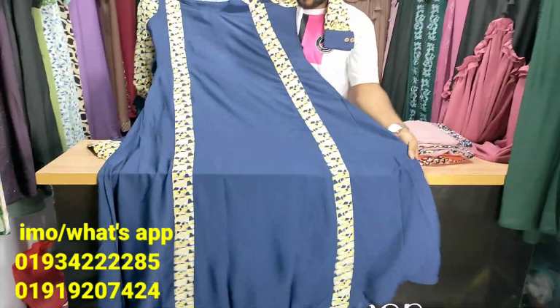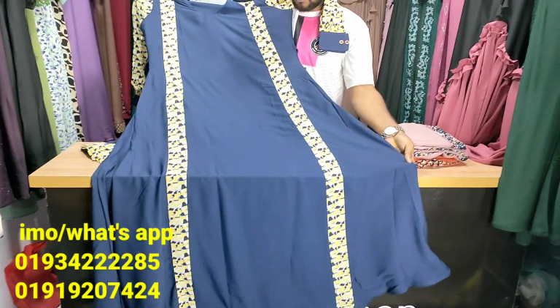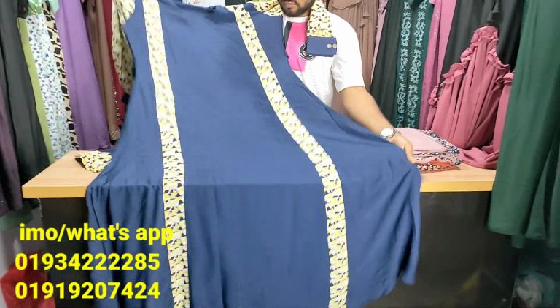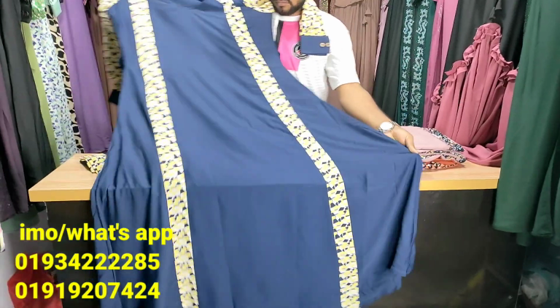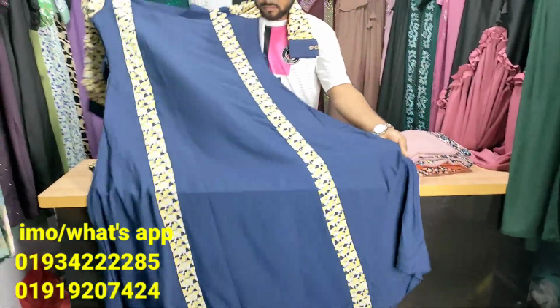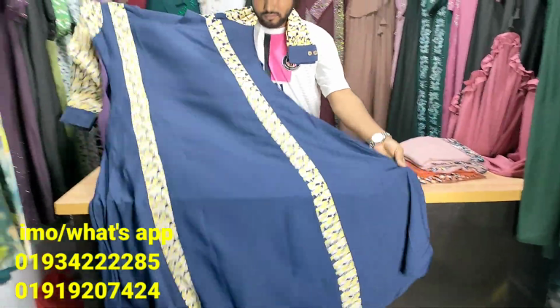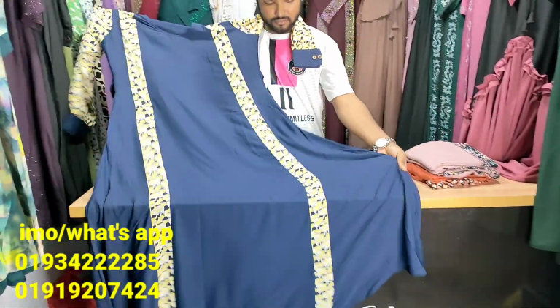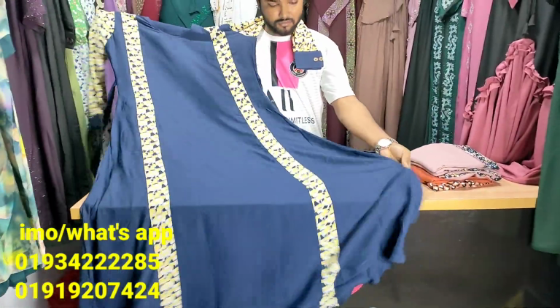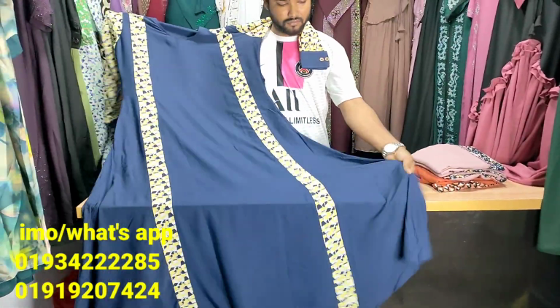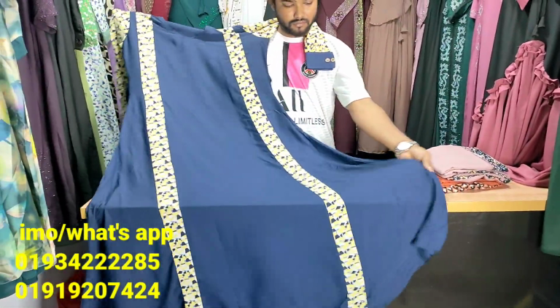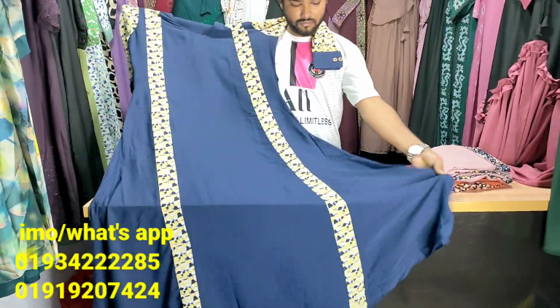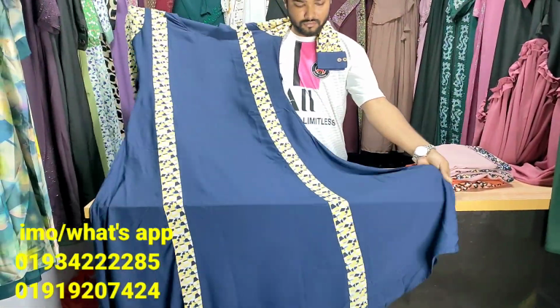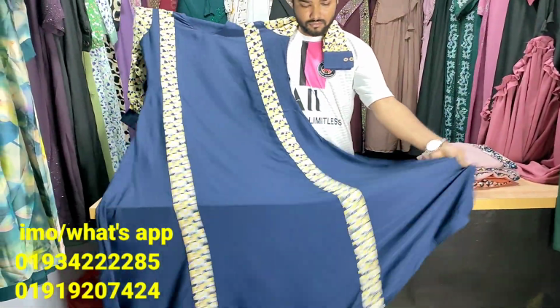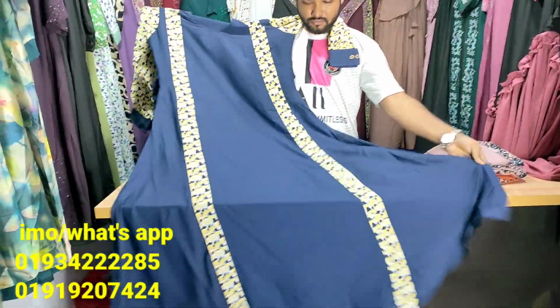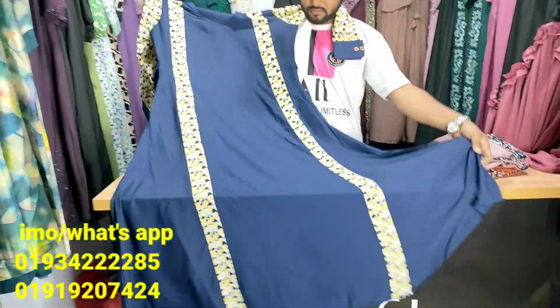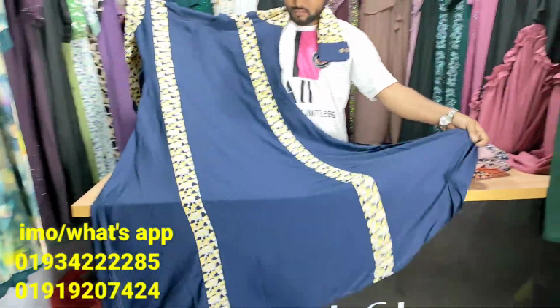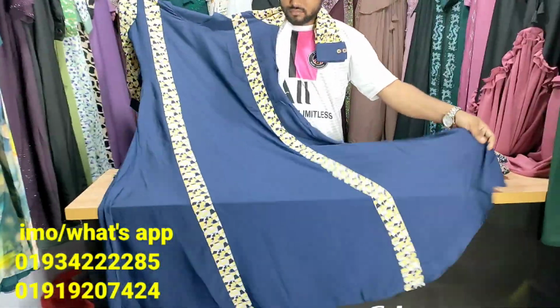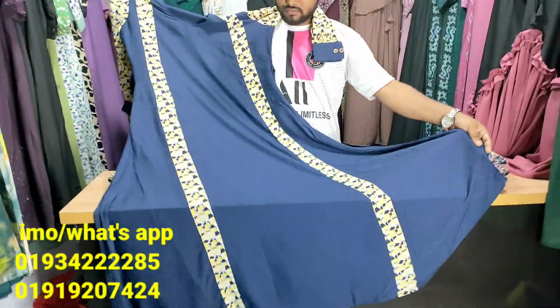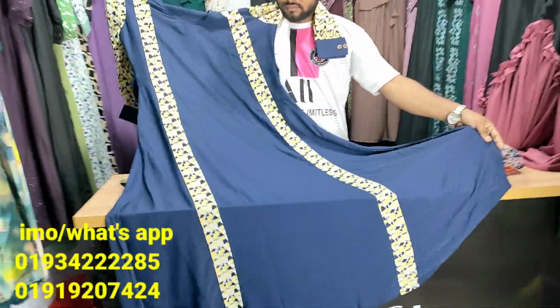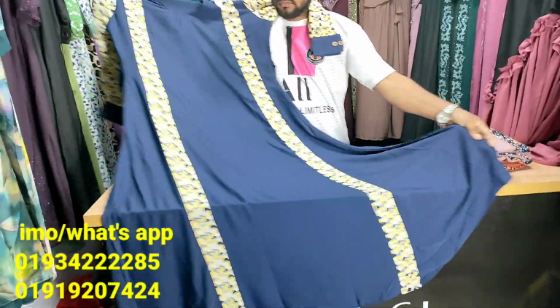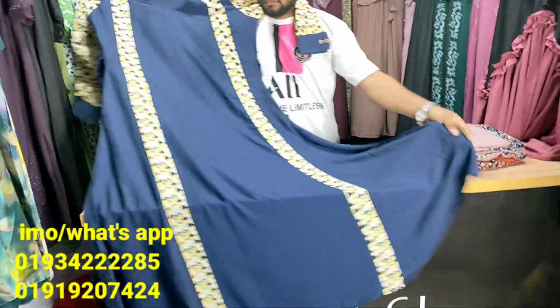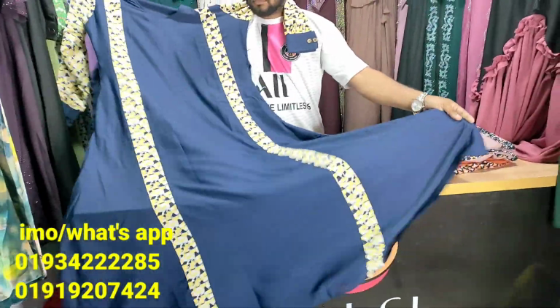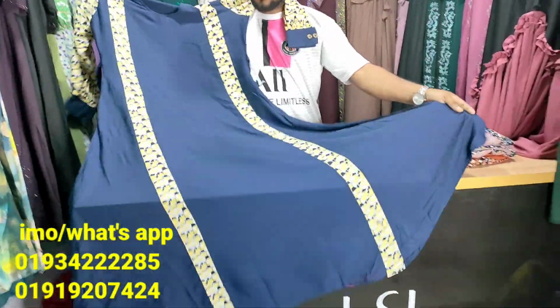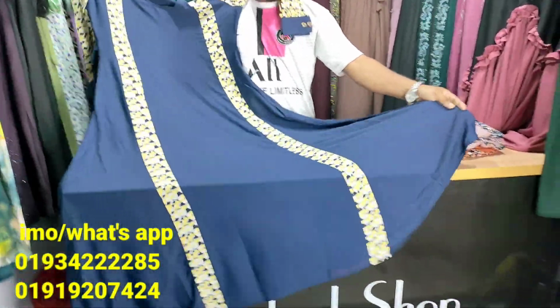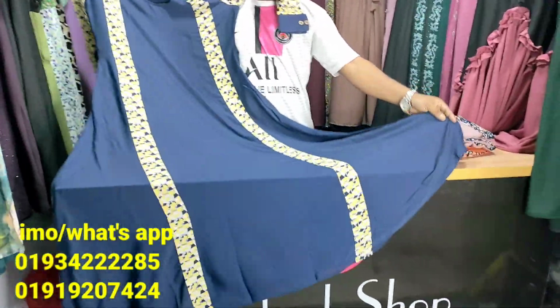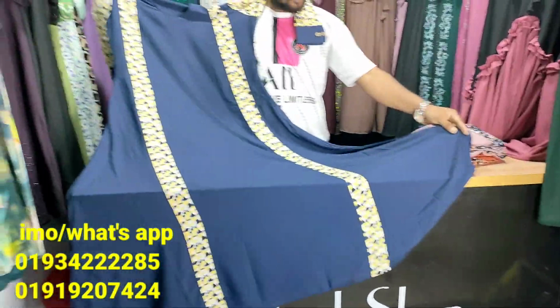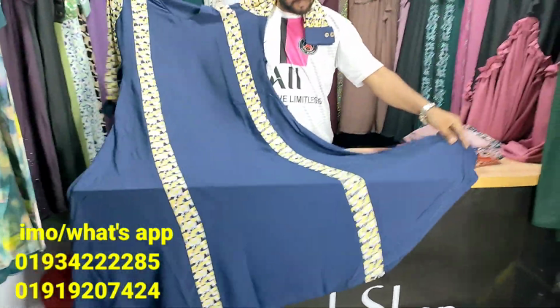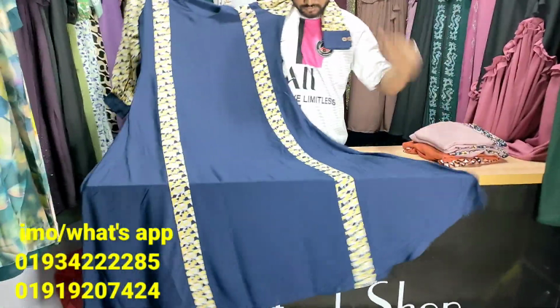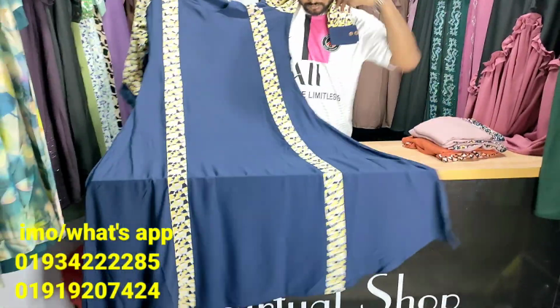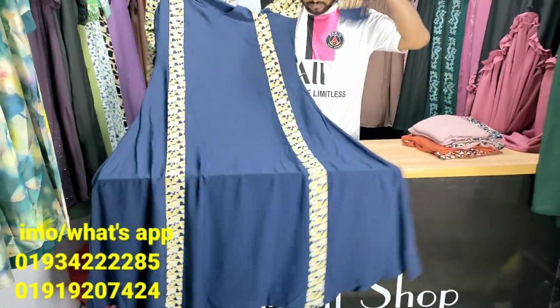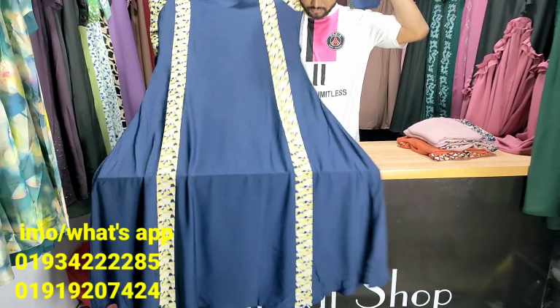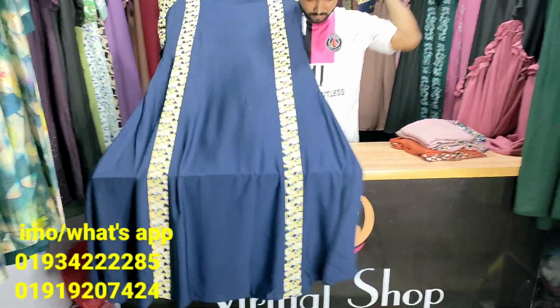You have to look for the designer's collection, the same kind of fabric and fabrics.